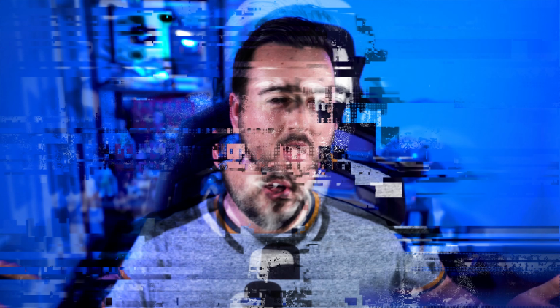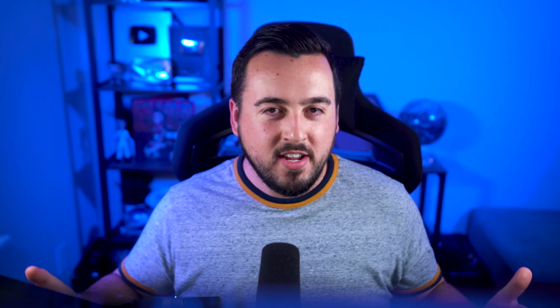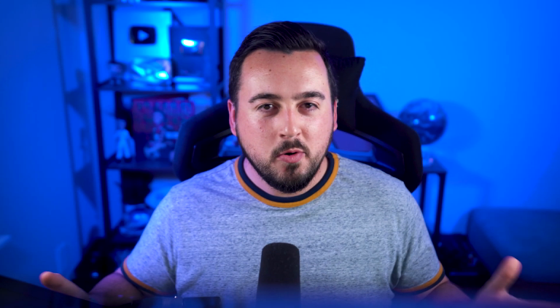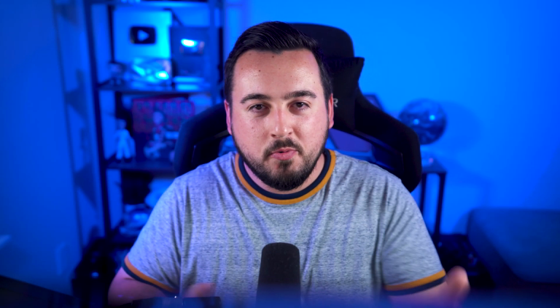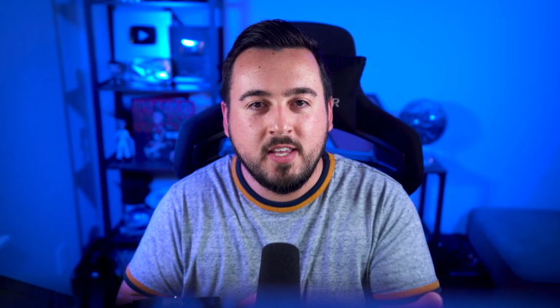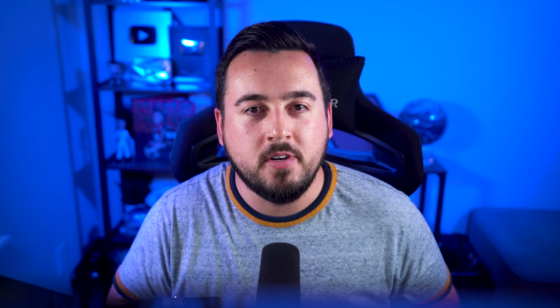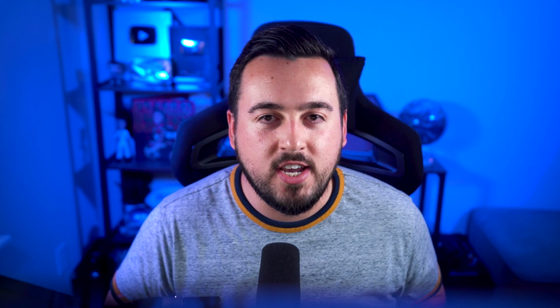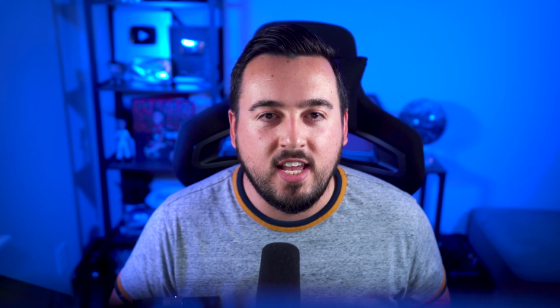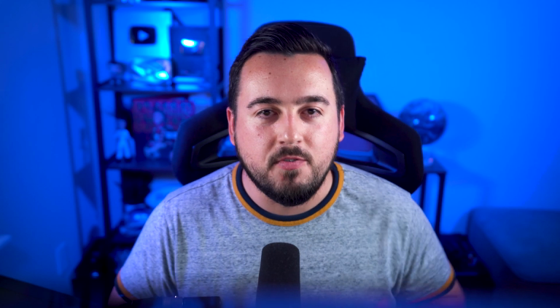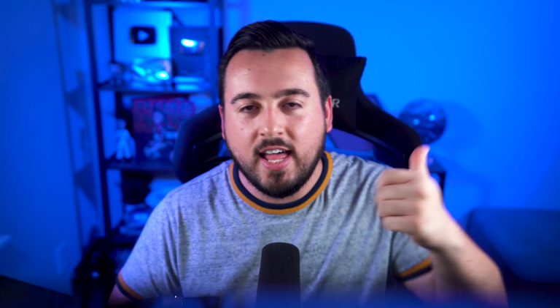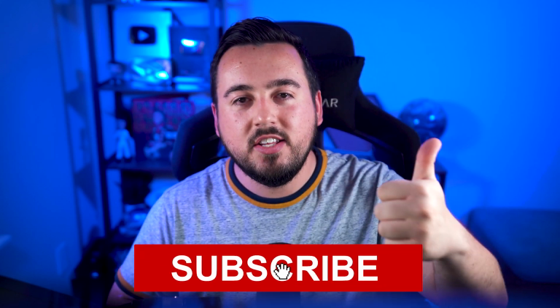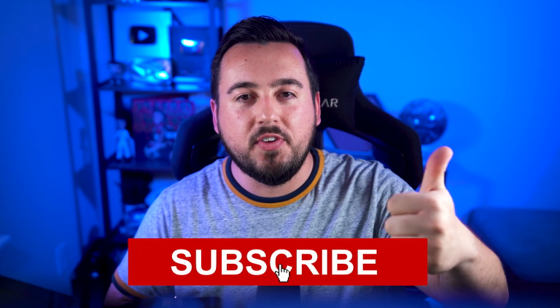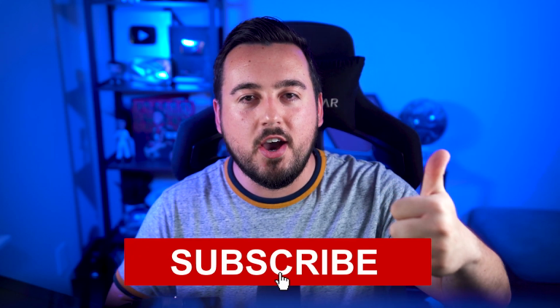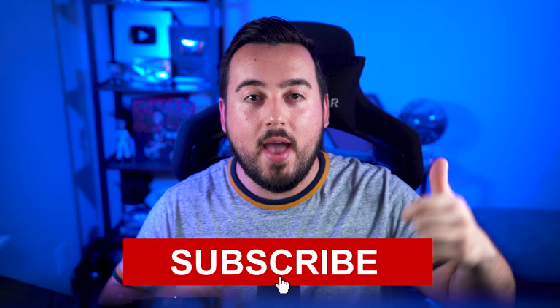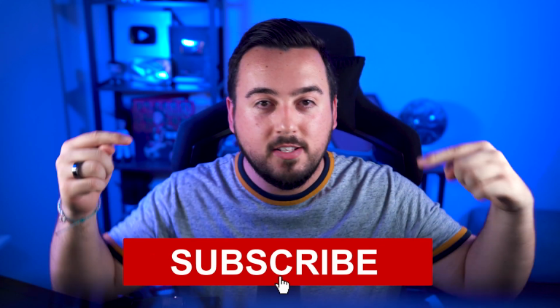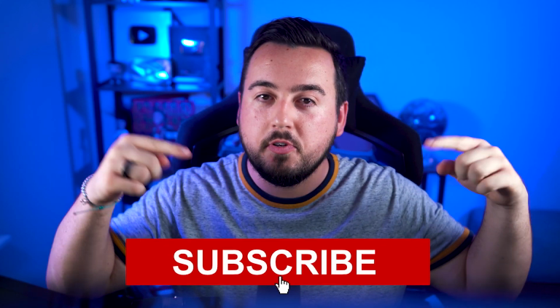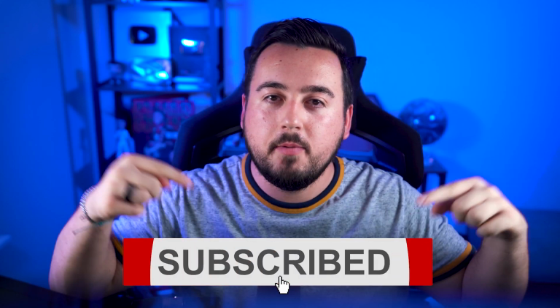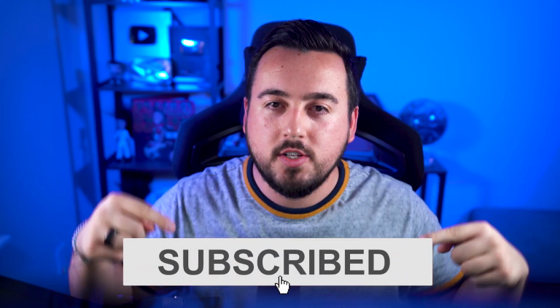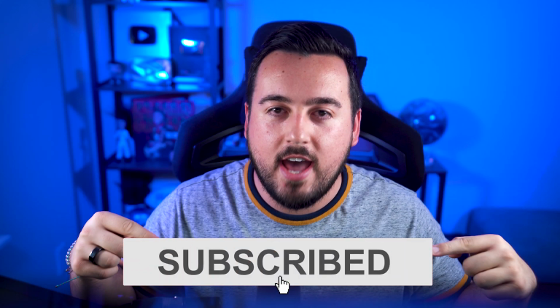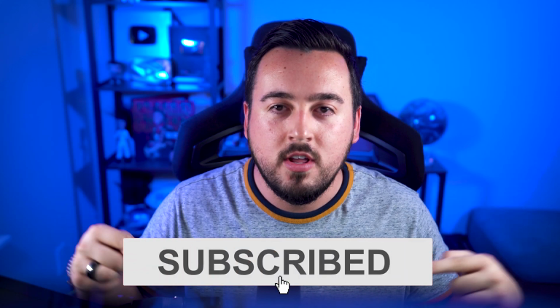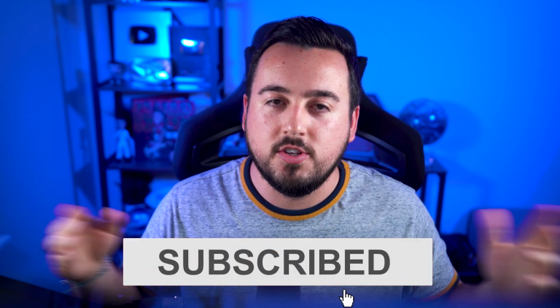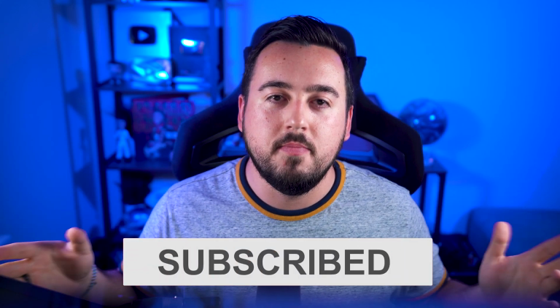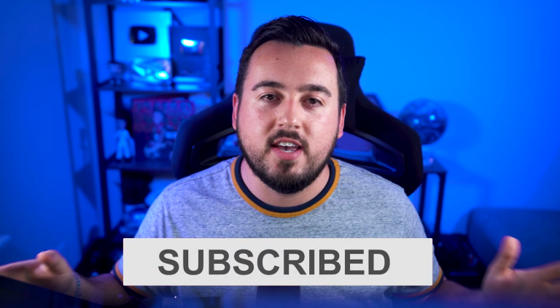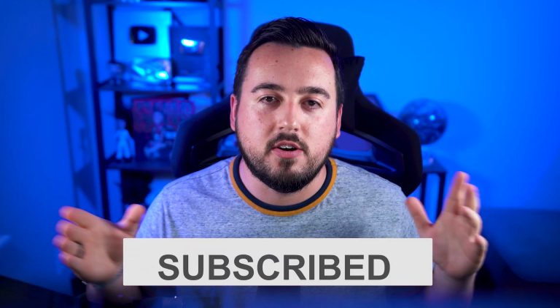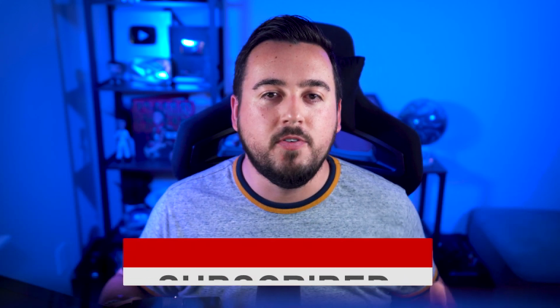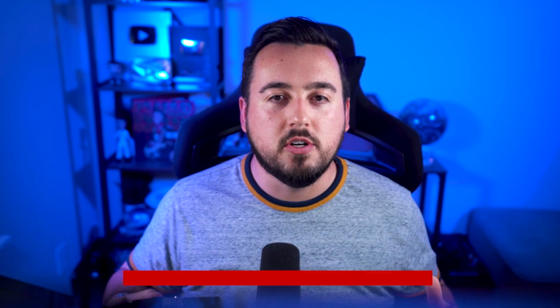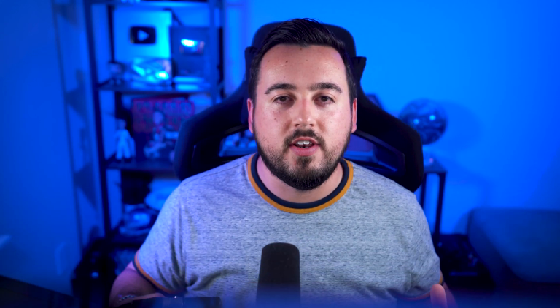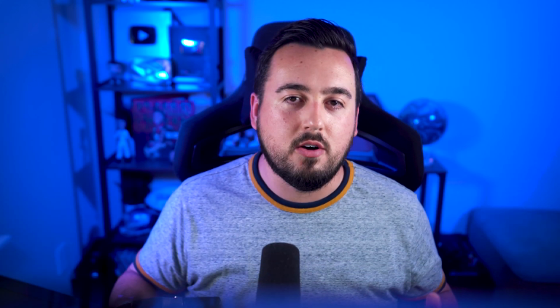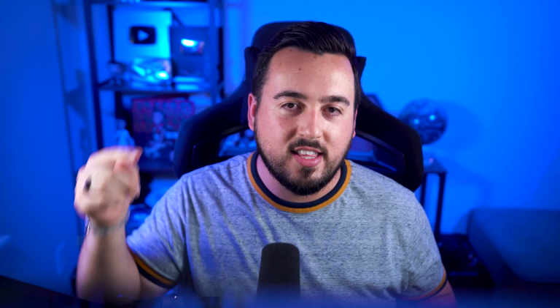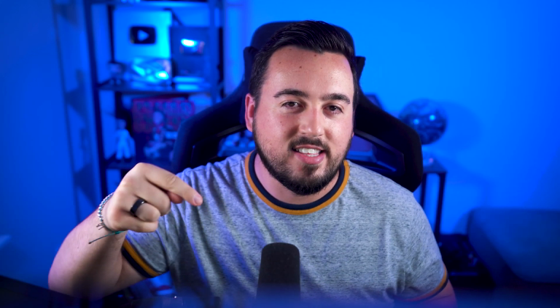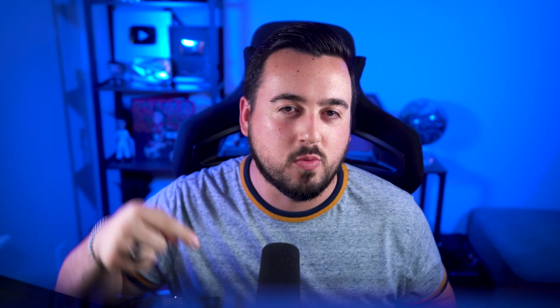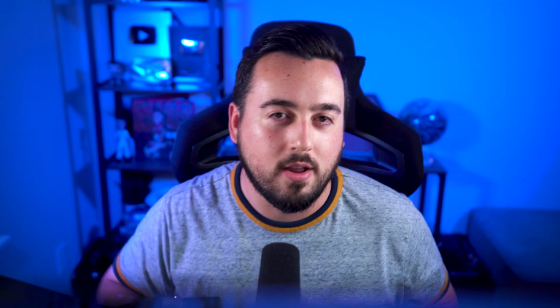While you're here, we'd really appreciate it if you like this video and subscribe to our channel so you don't miss out on our future videos like this one.